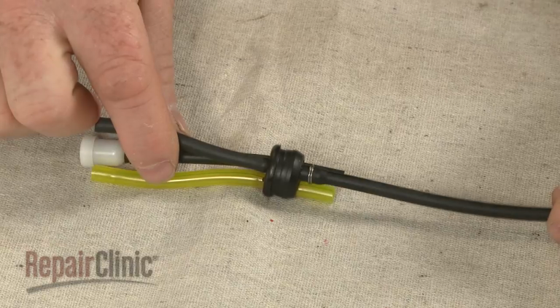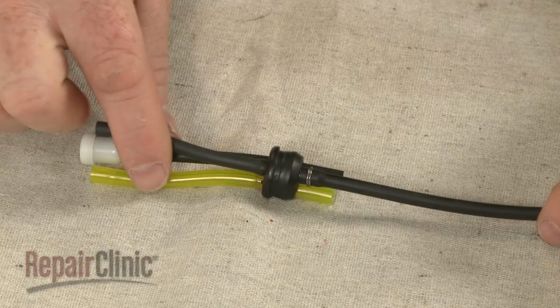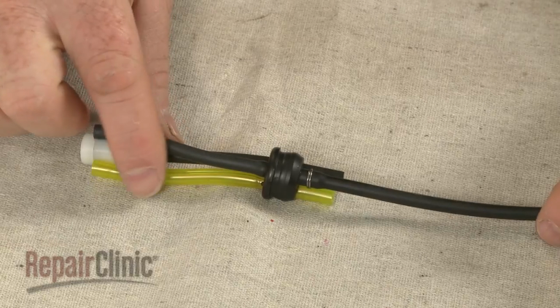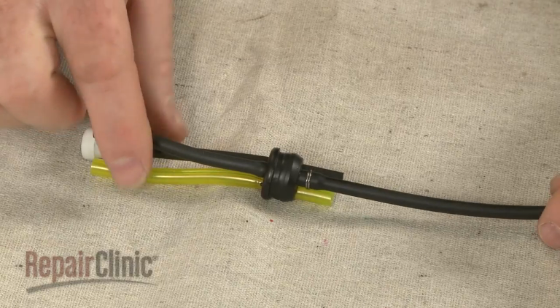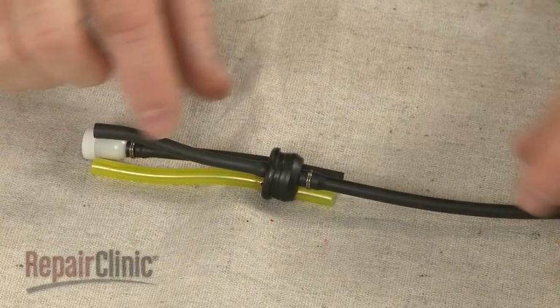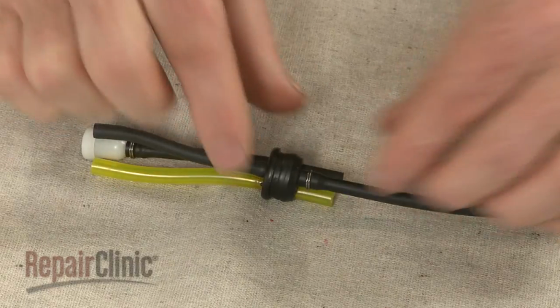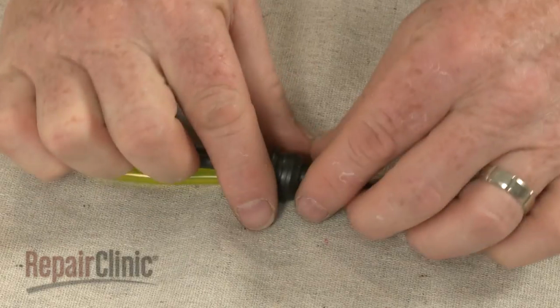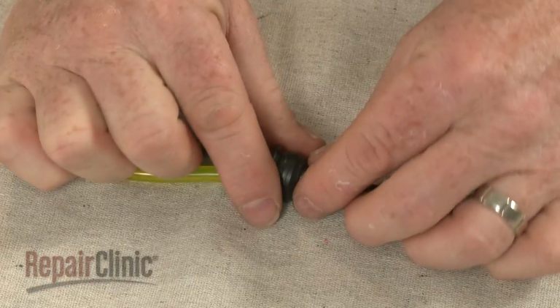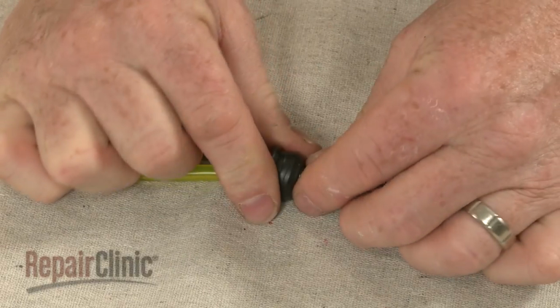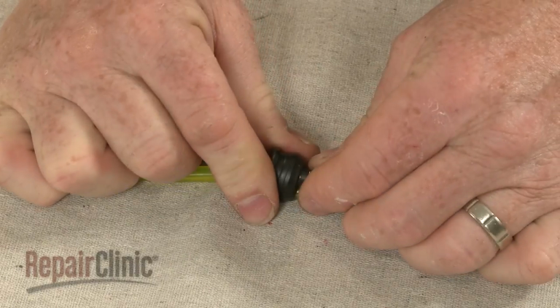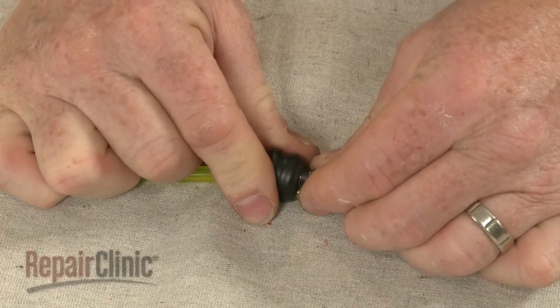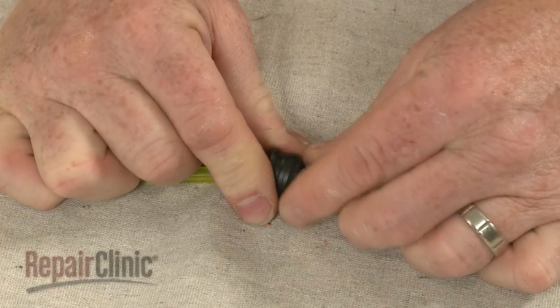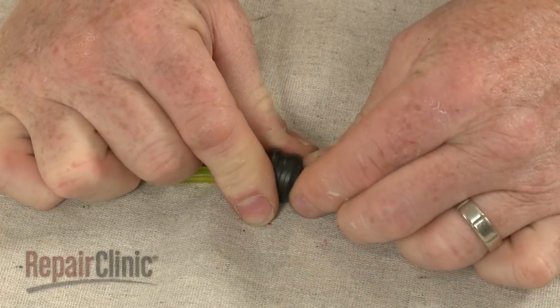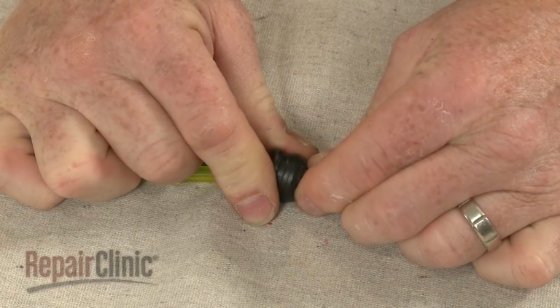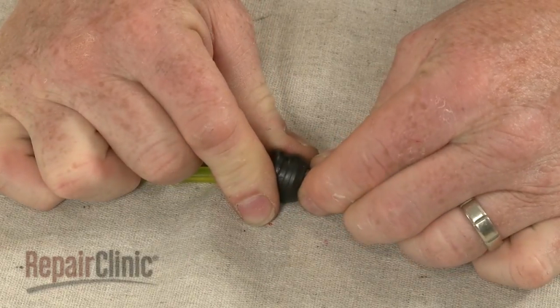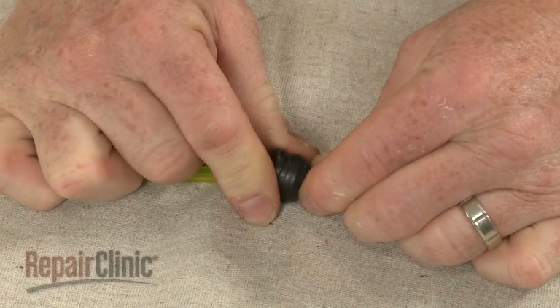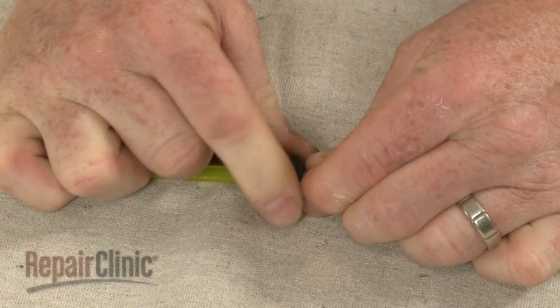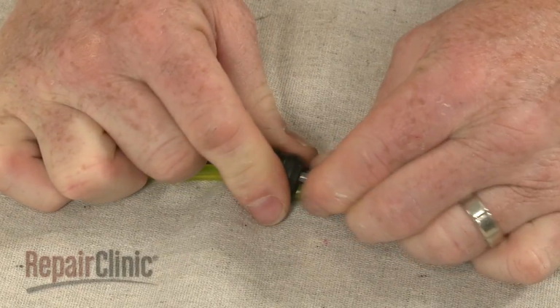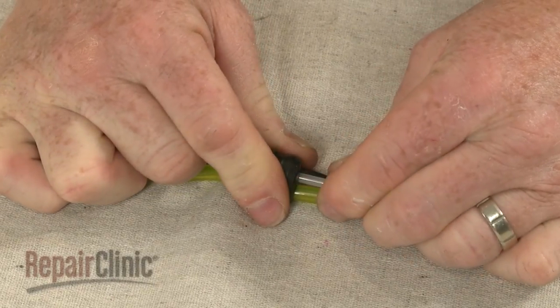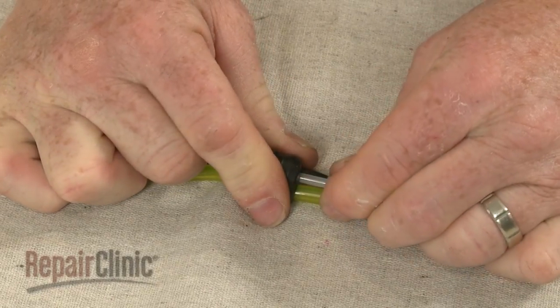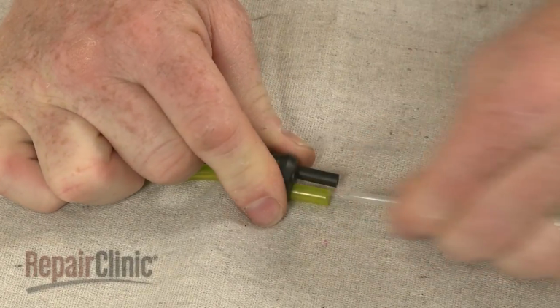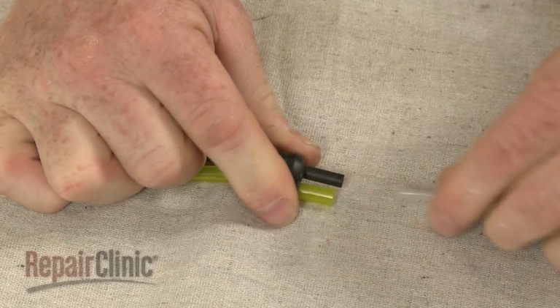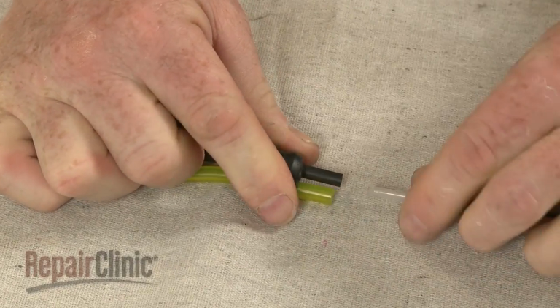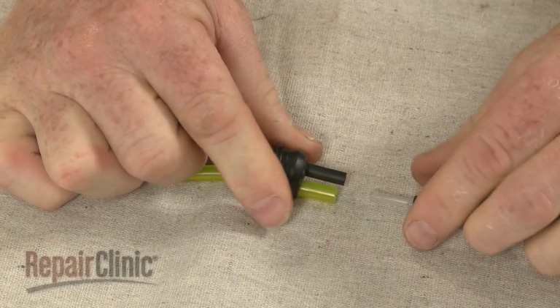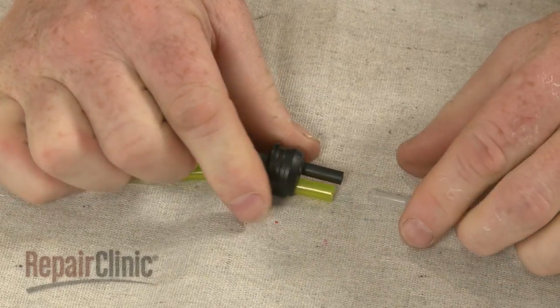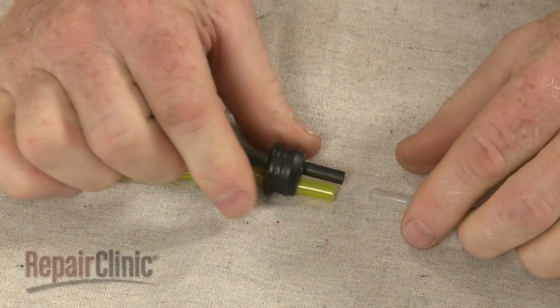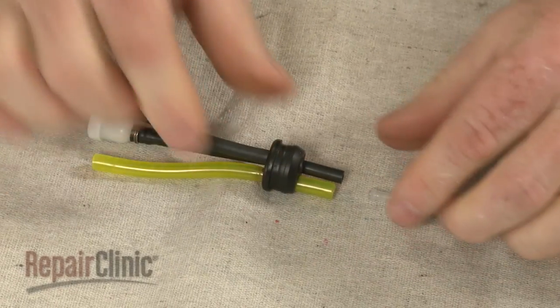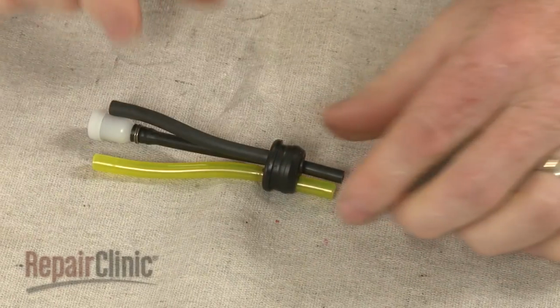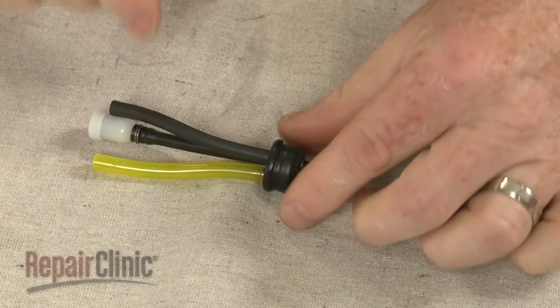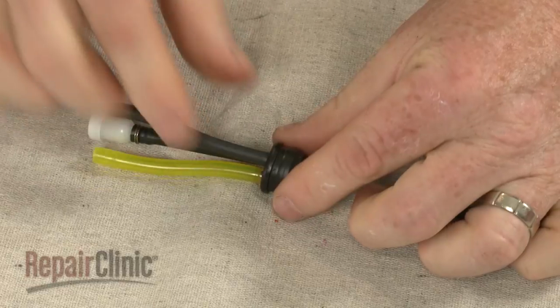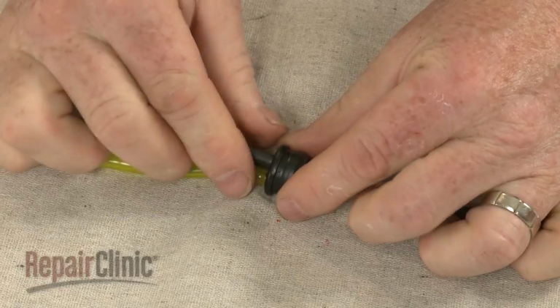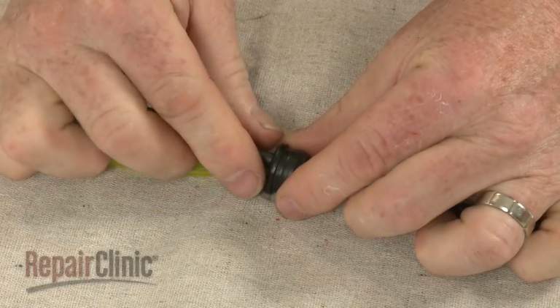Remove the filter fuel line fitting from the fuel supply line and pull the old supply line from the grommet.